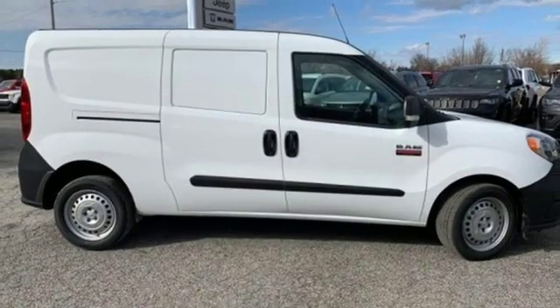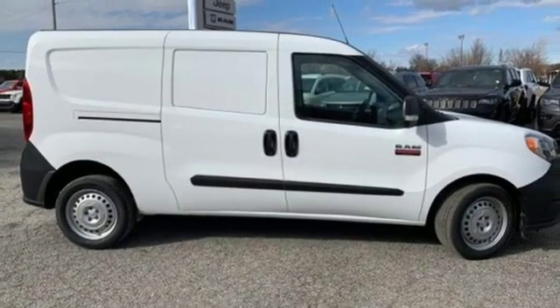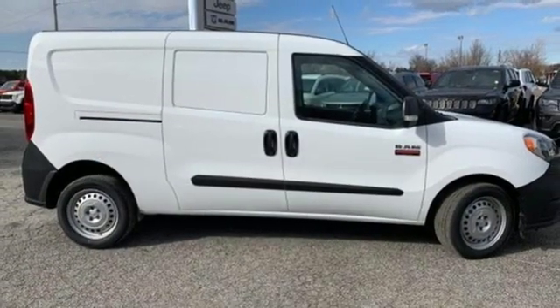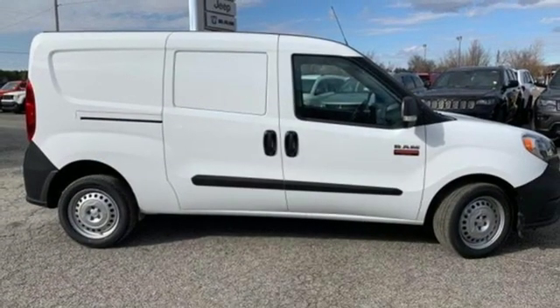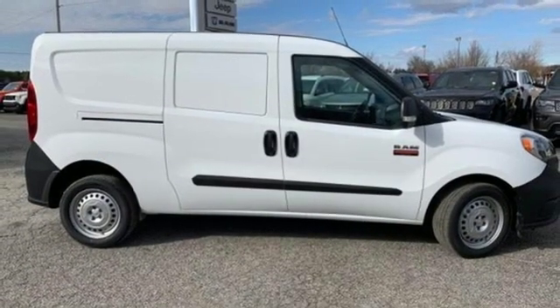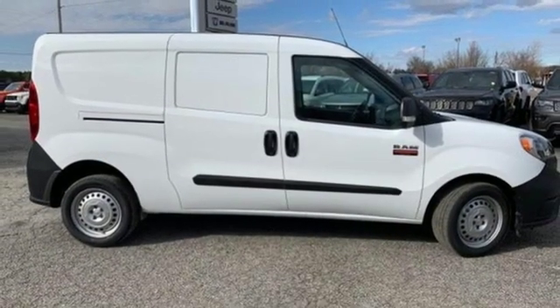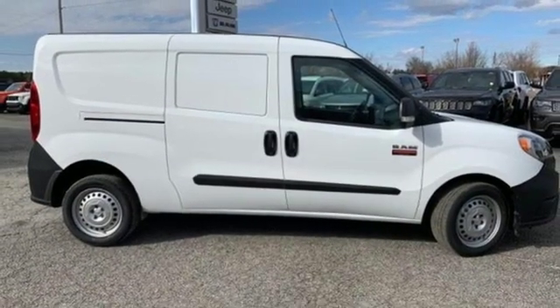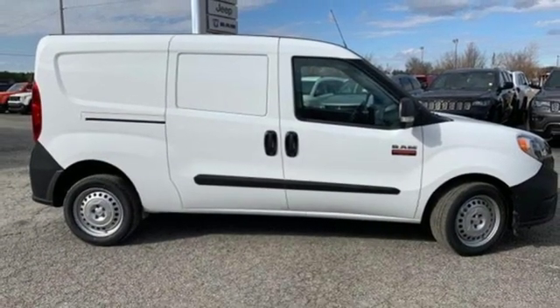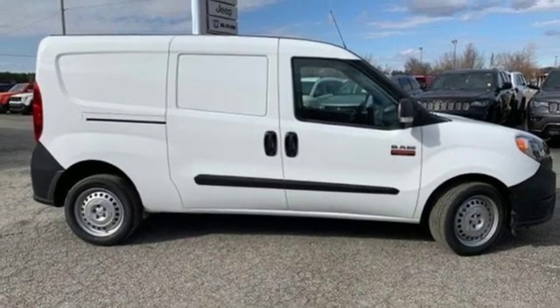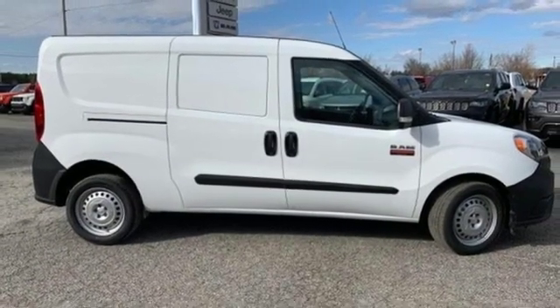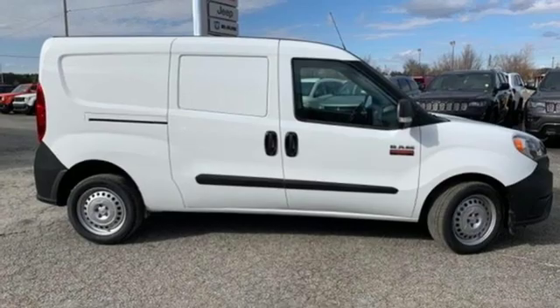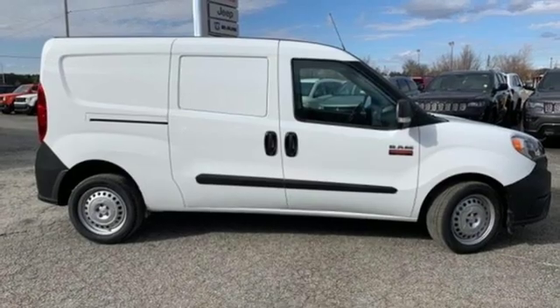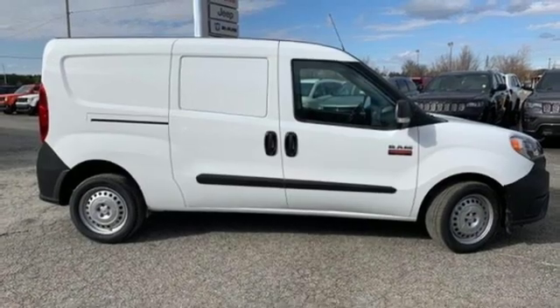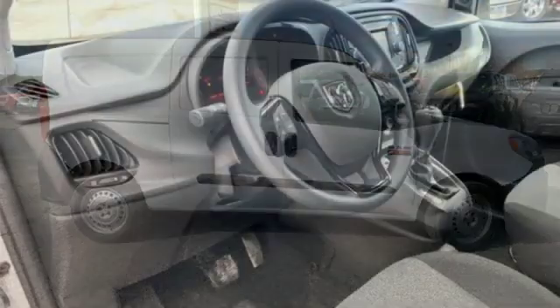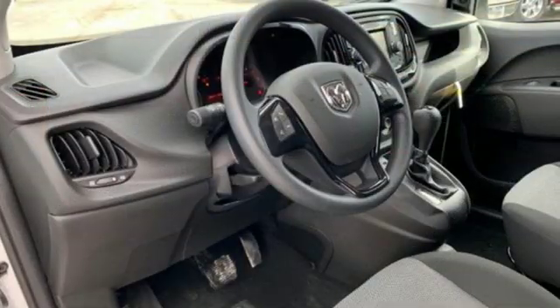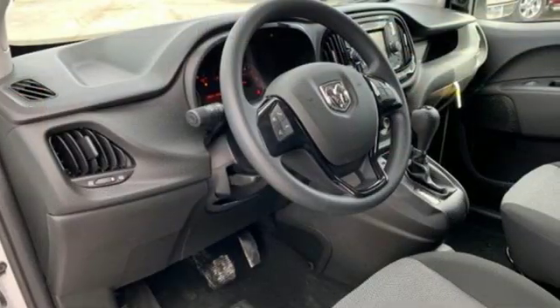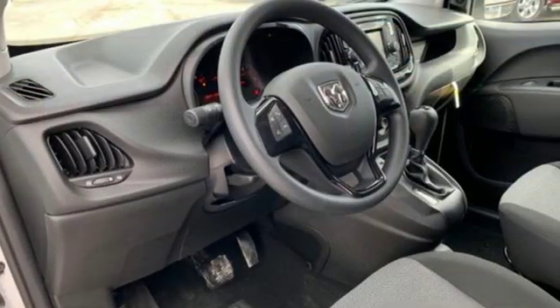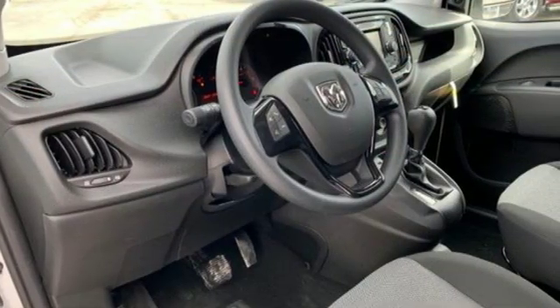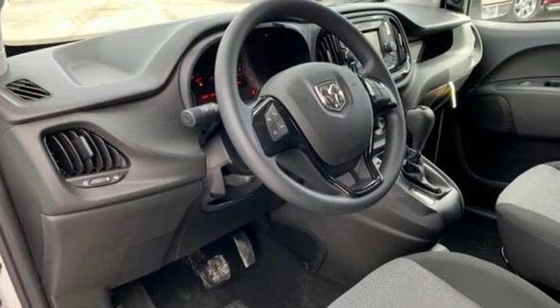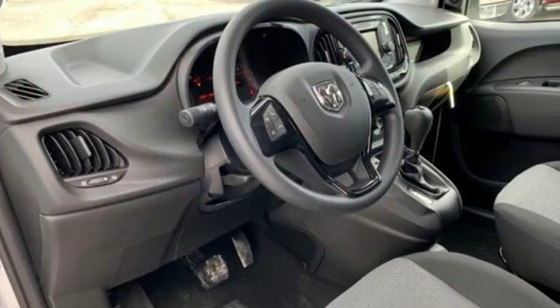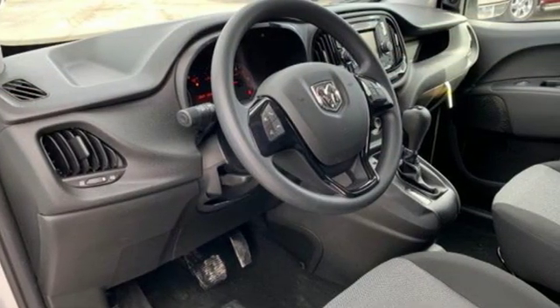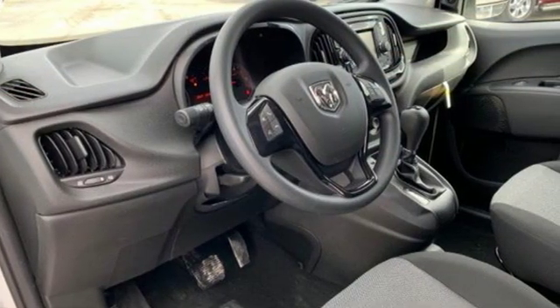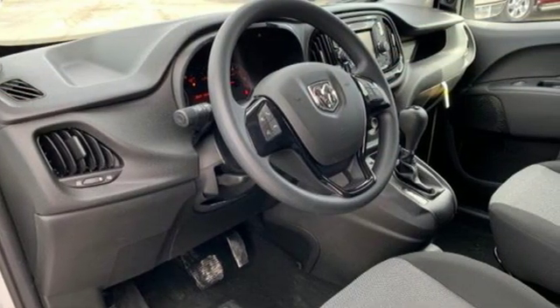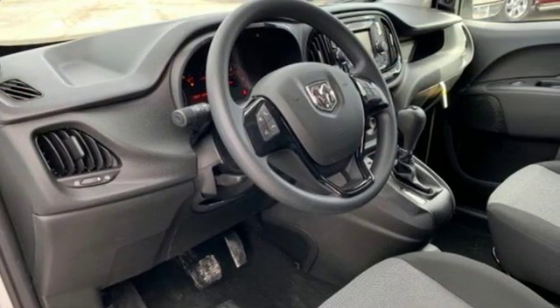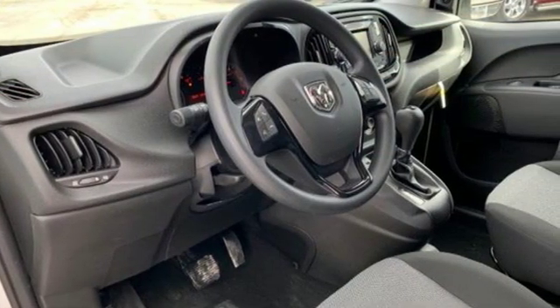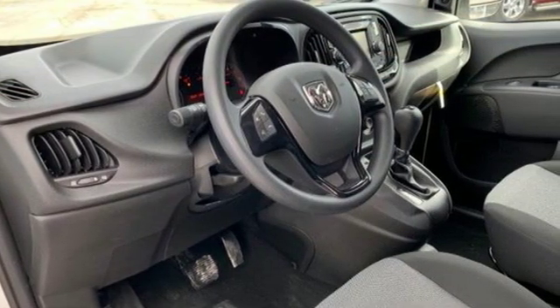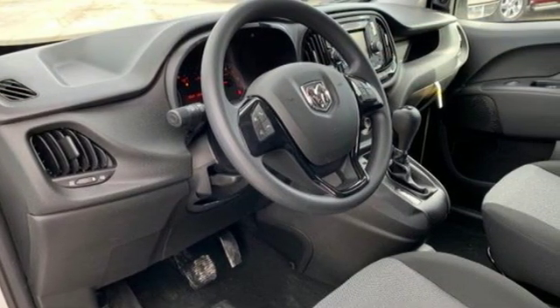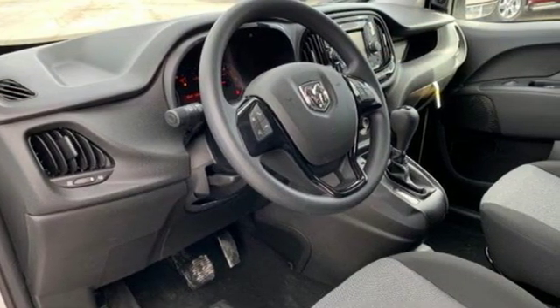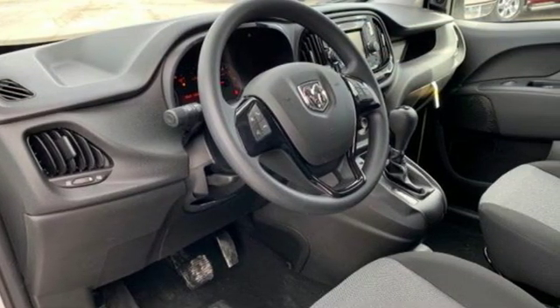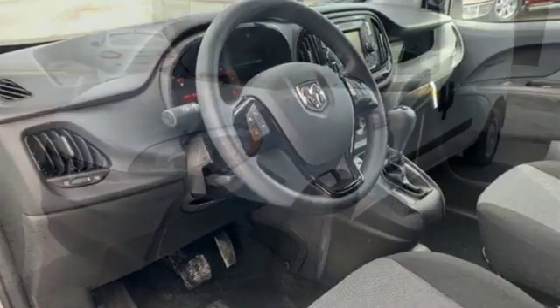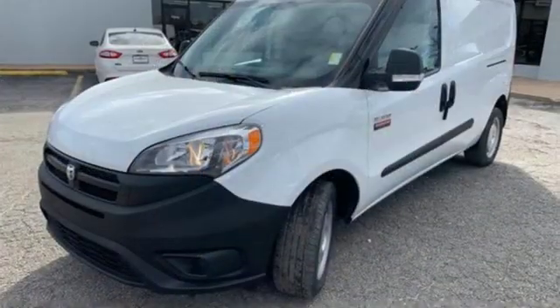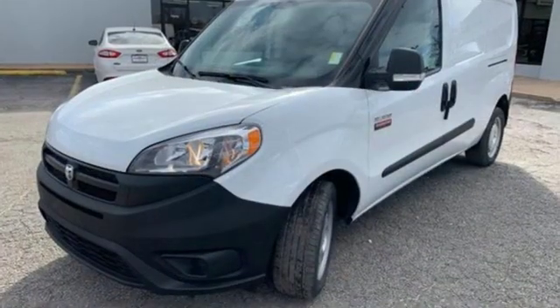Kelley Blue Book finds the smooth ride, tight turning circle, and 9-speed automatic transmission all distinguish the Promaster City from competitors.